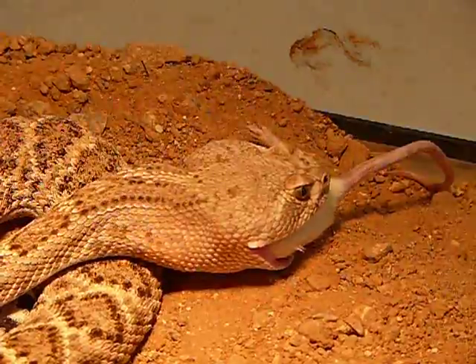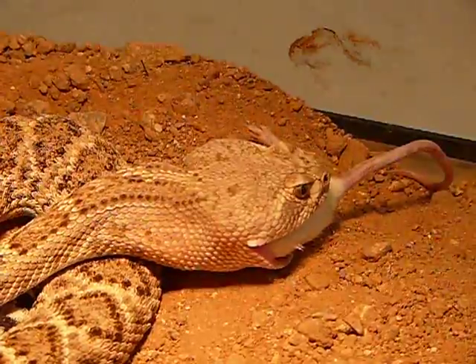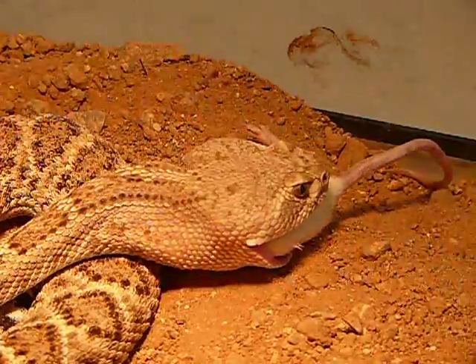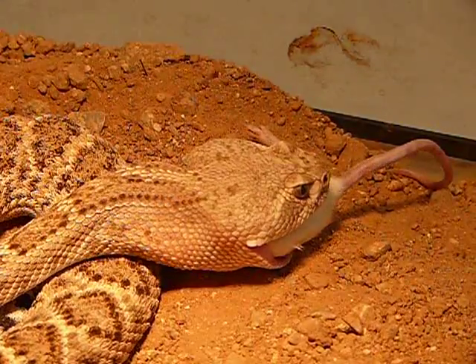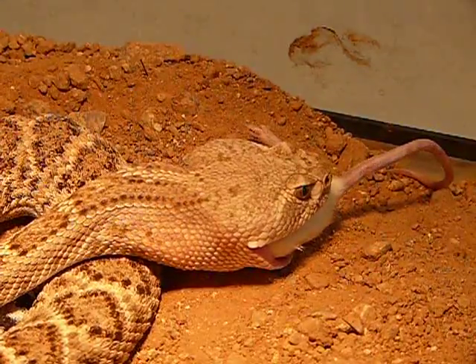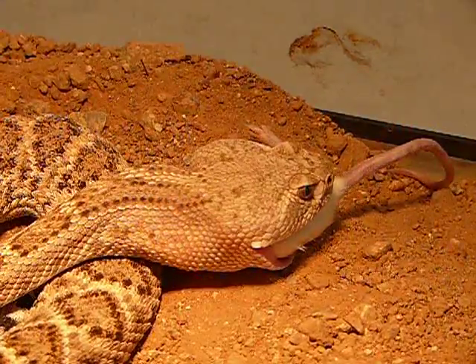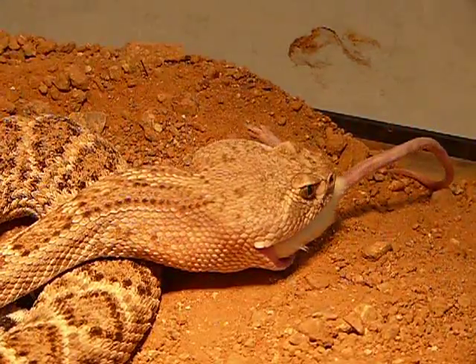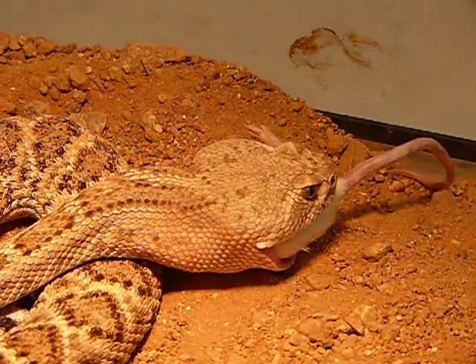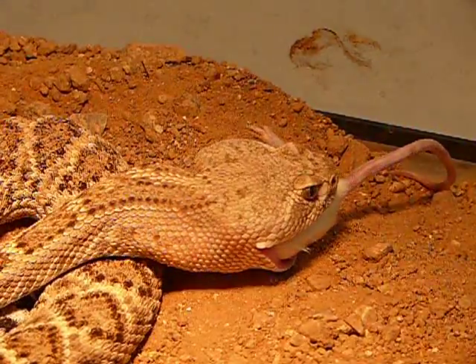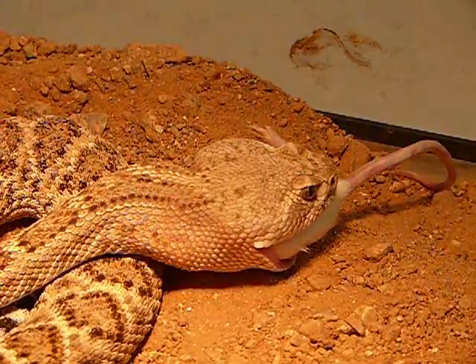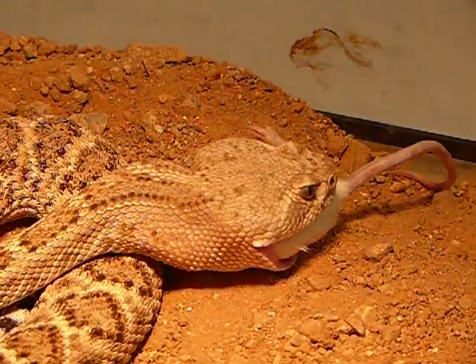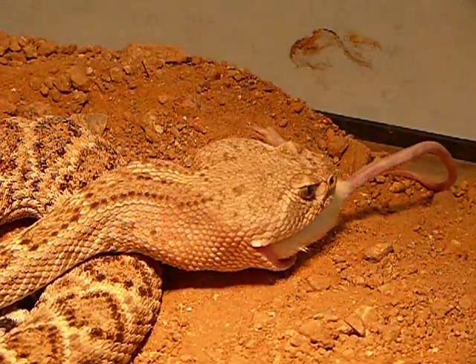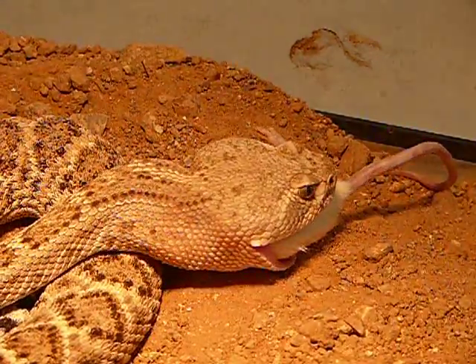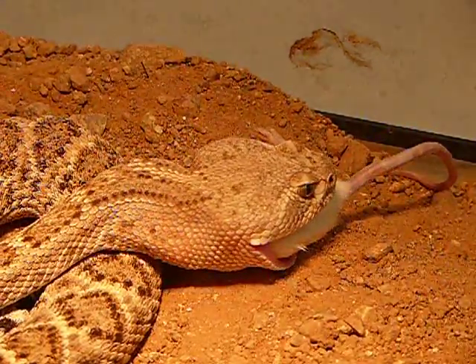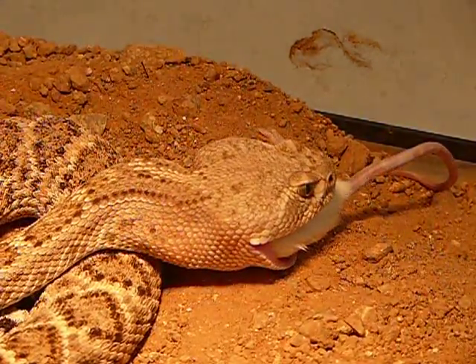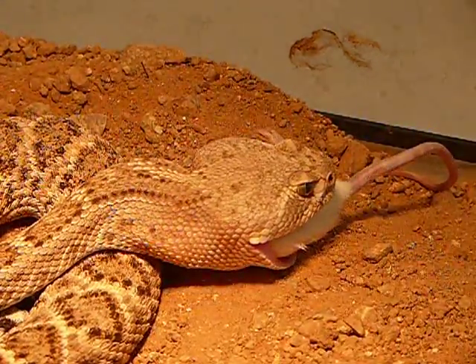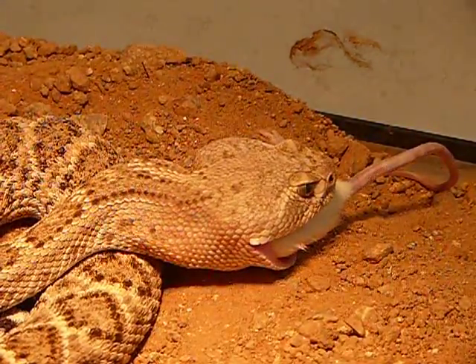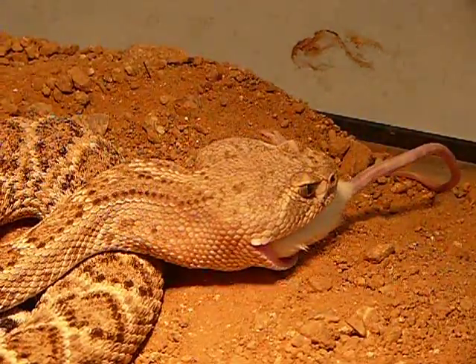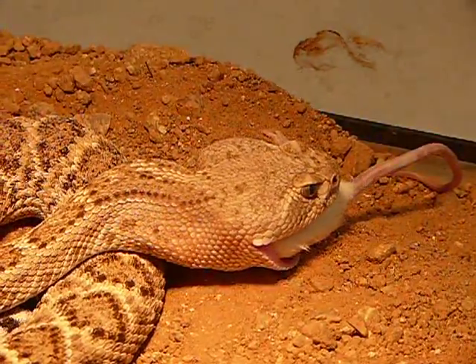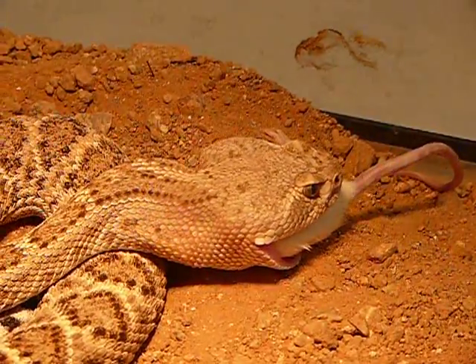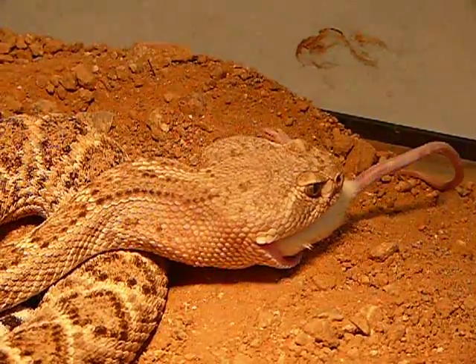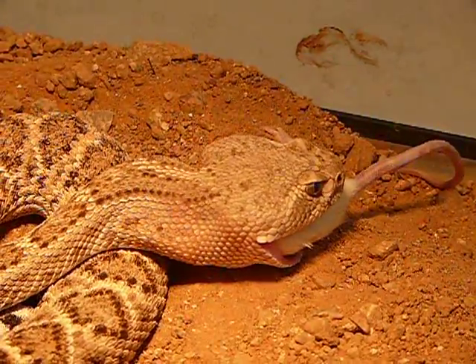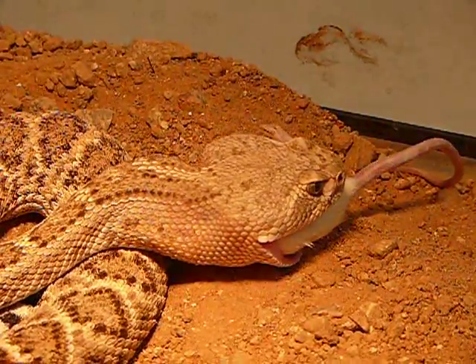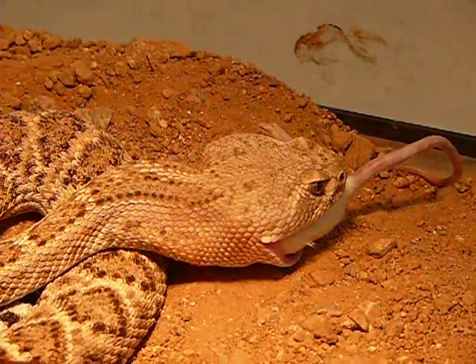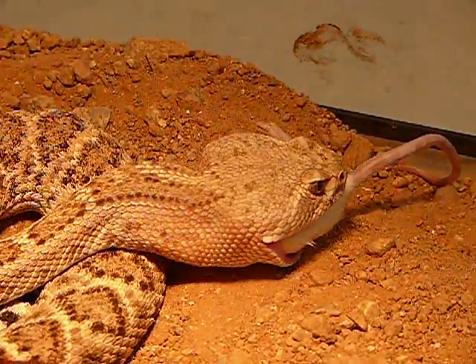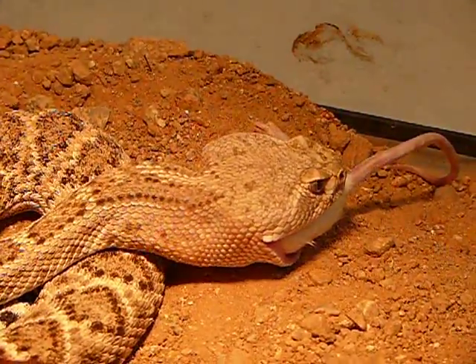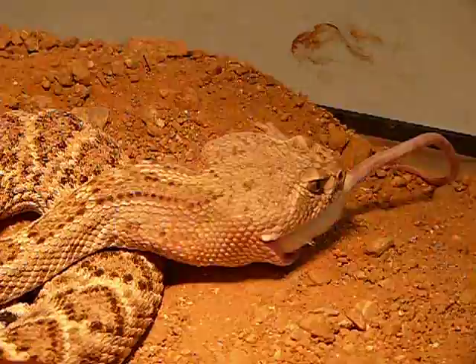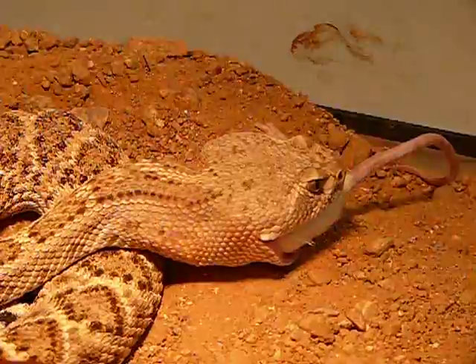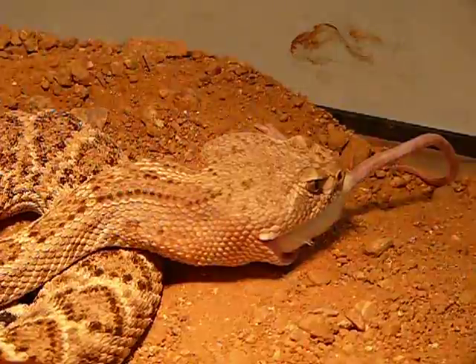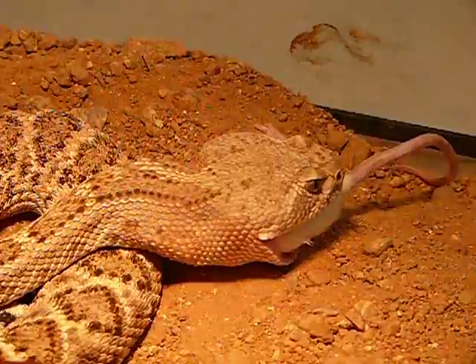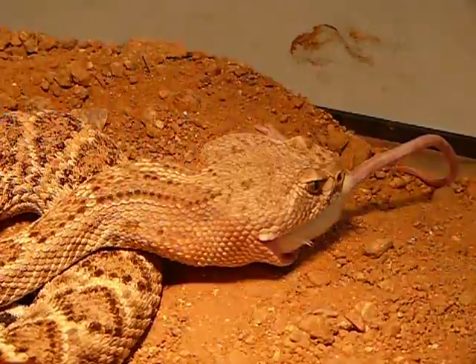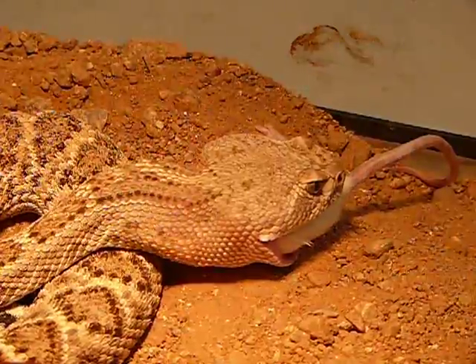You see the way the neck bends? It's behind the head — that's what helps pull it down.